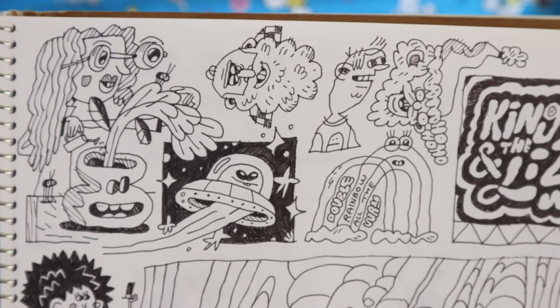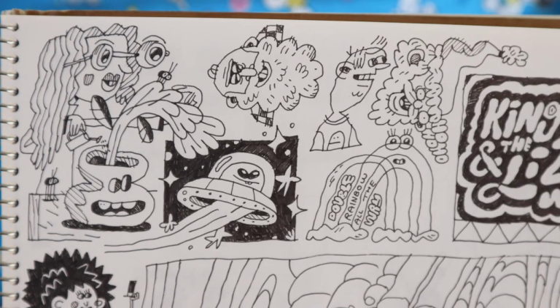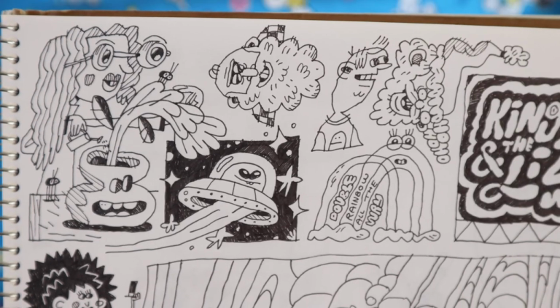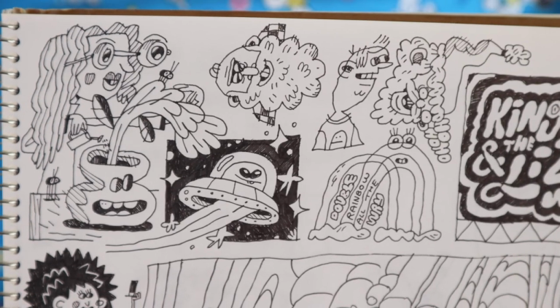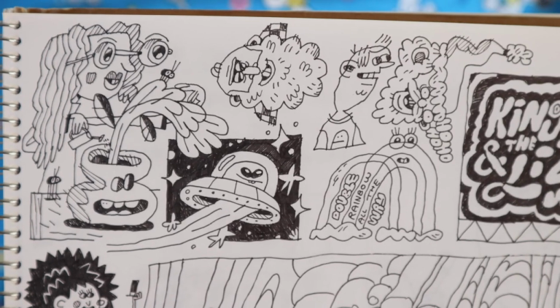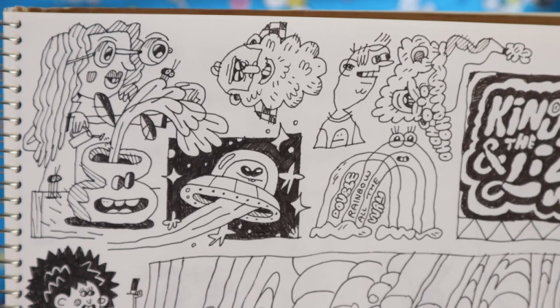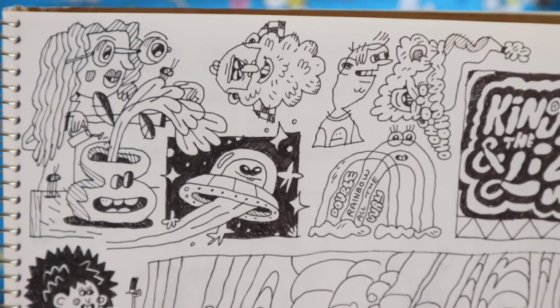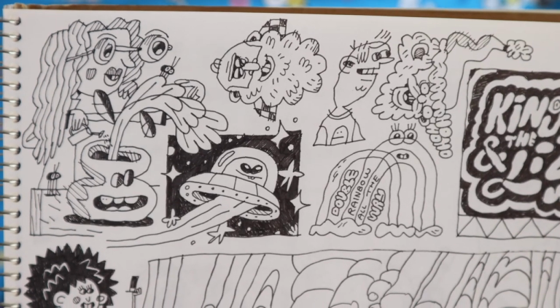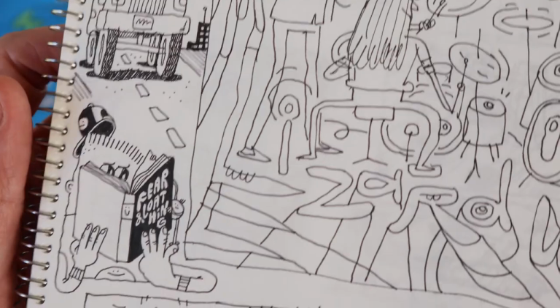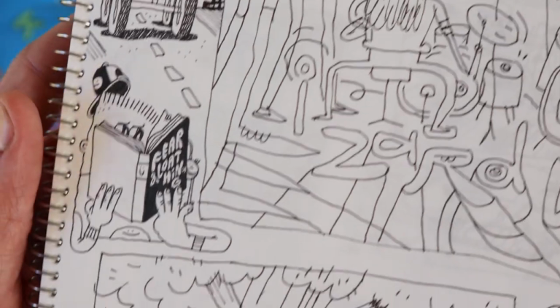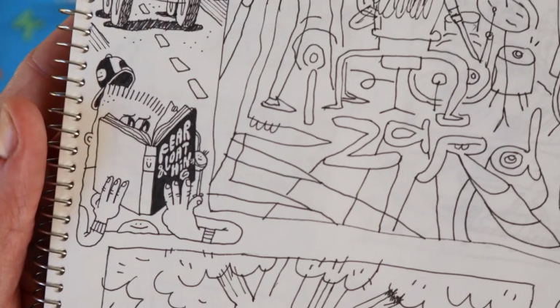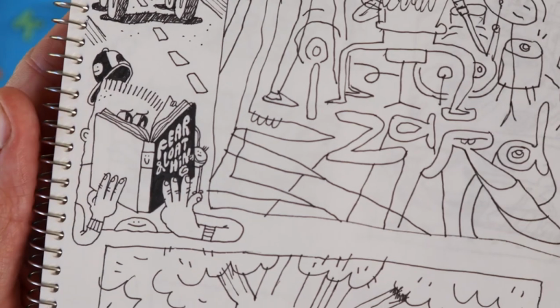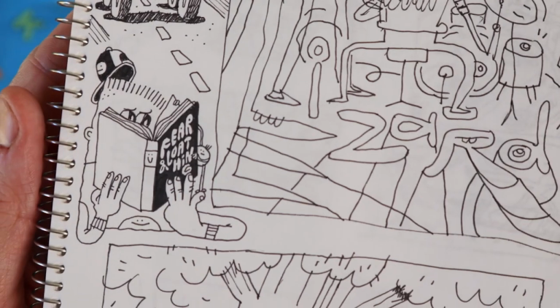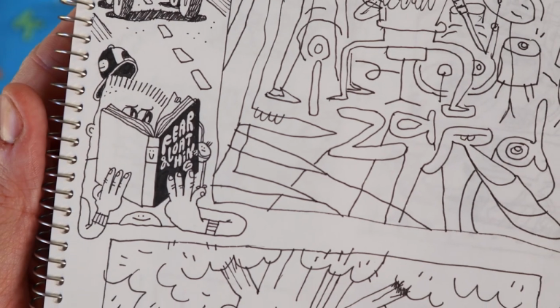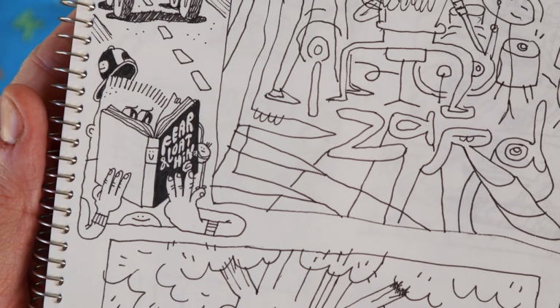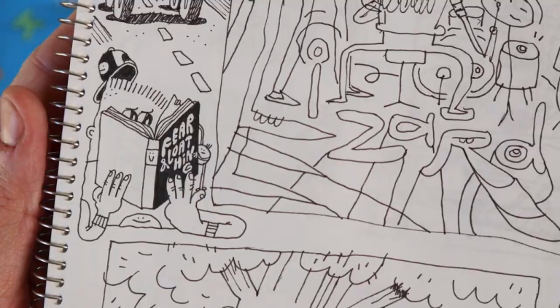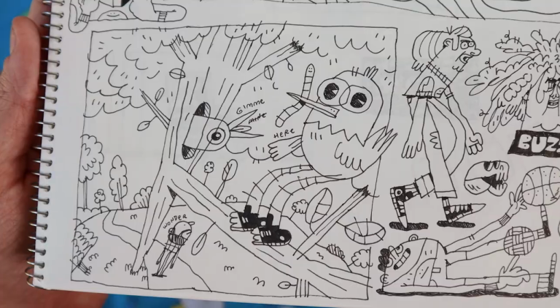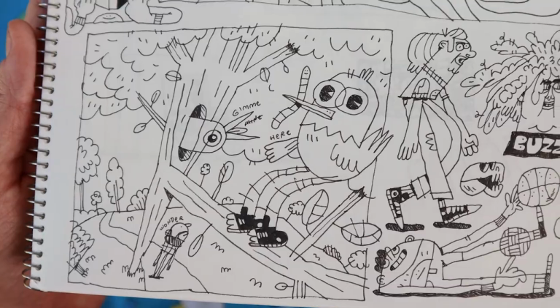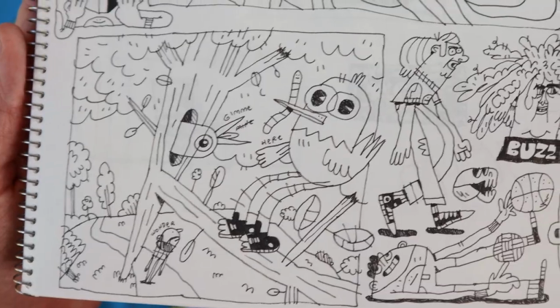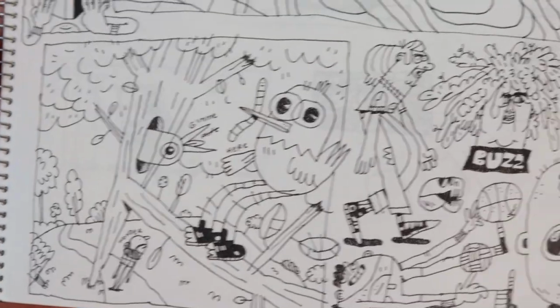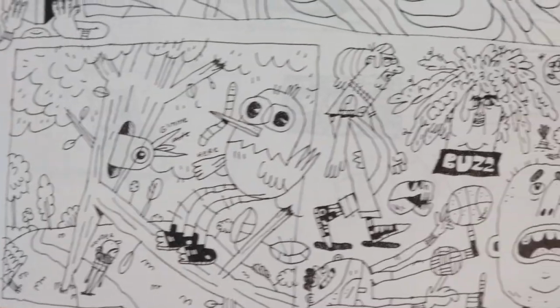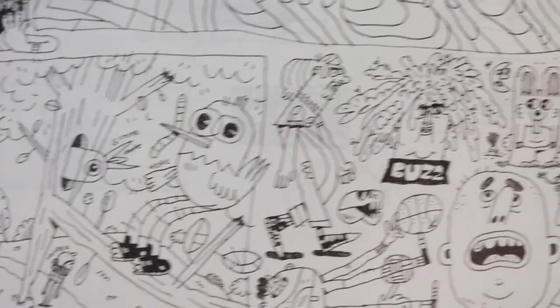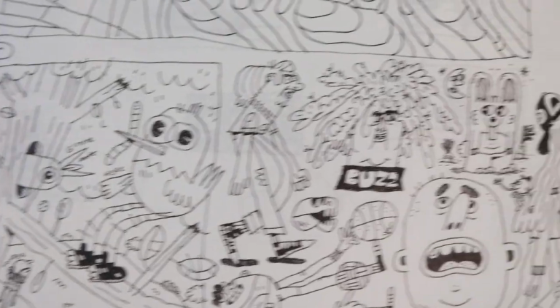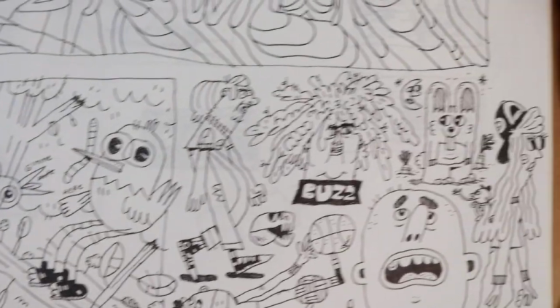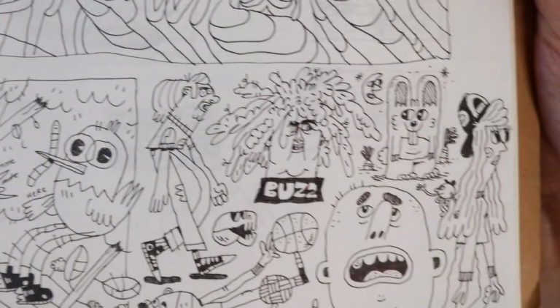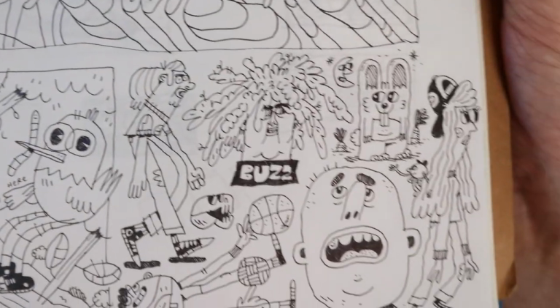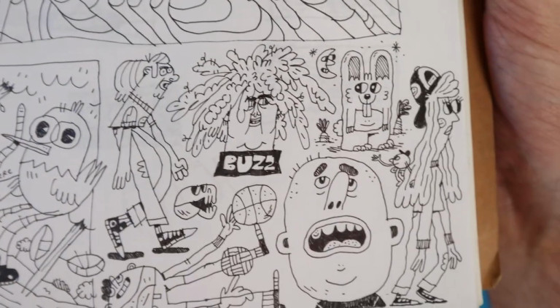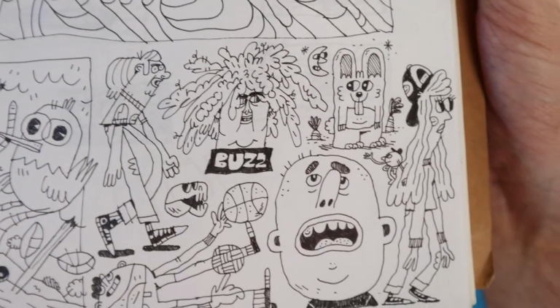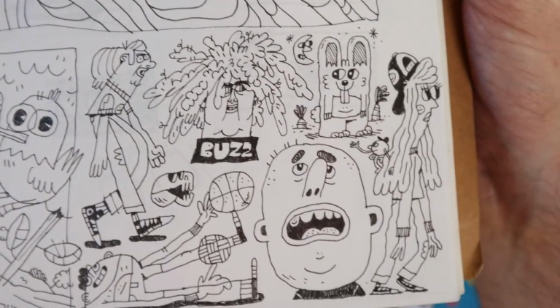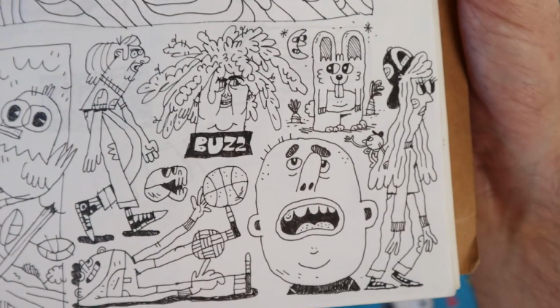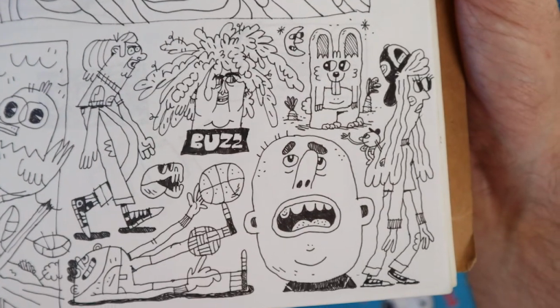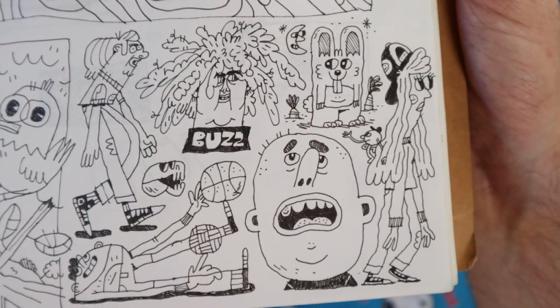Some other doodles here — Fear and Loathing. Just random stuff.